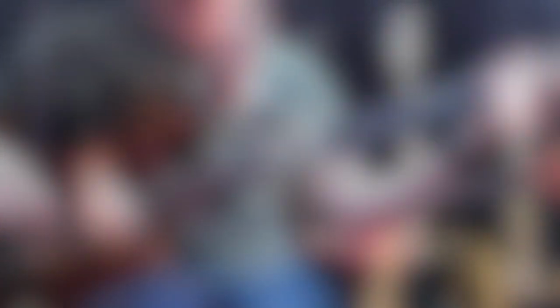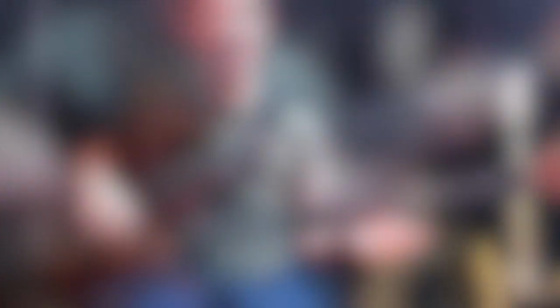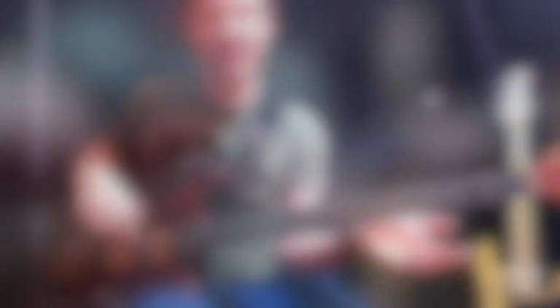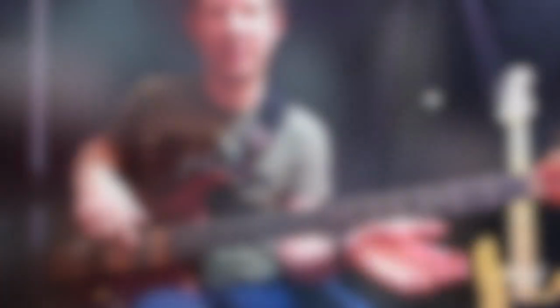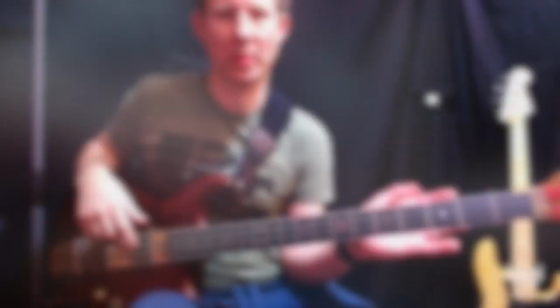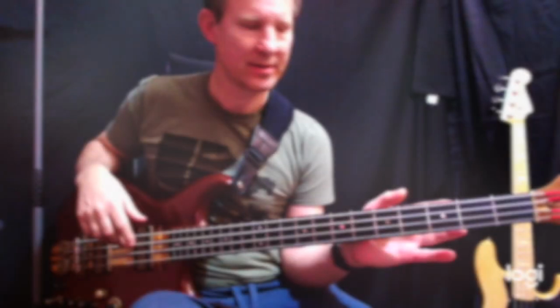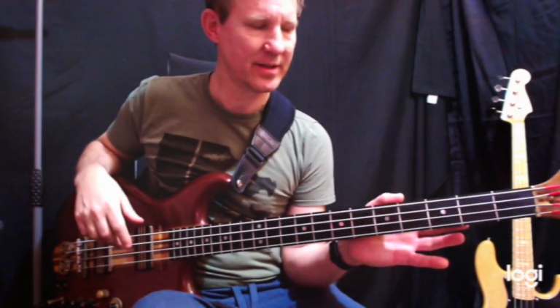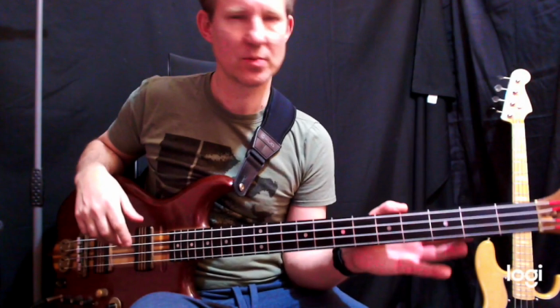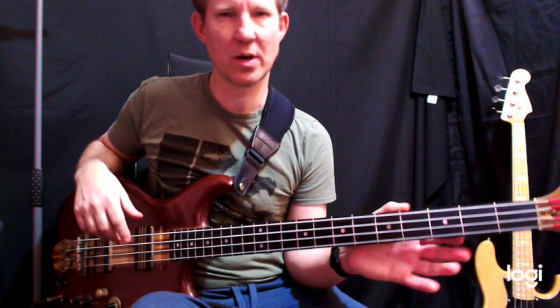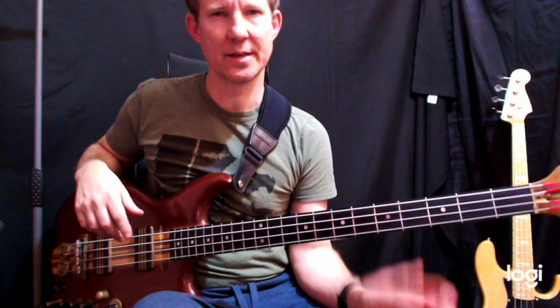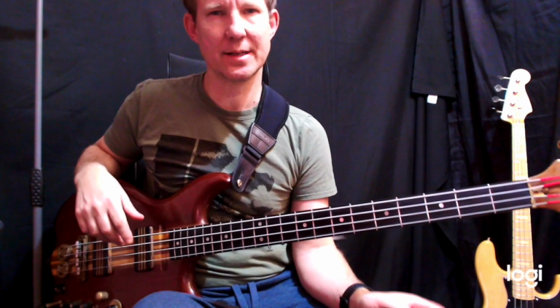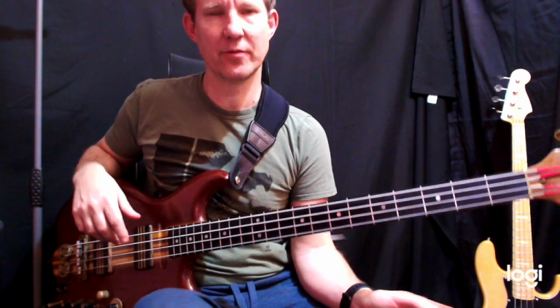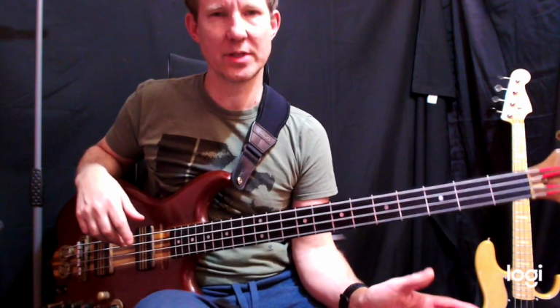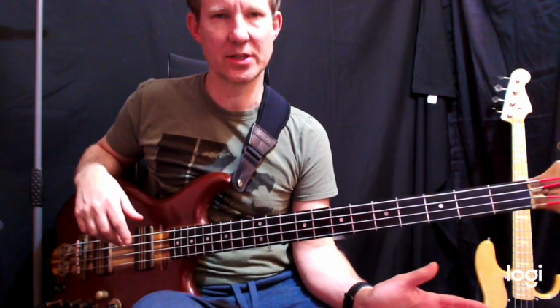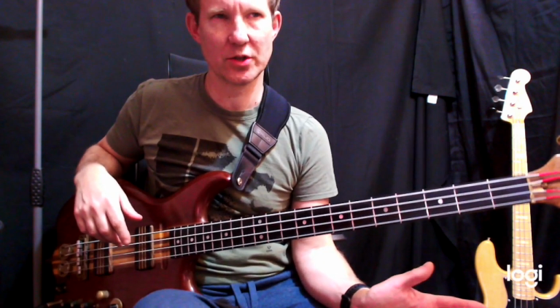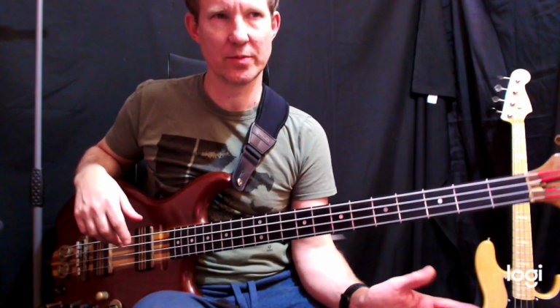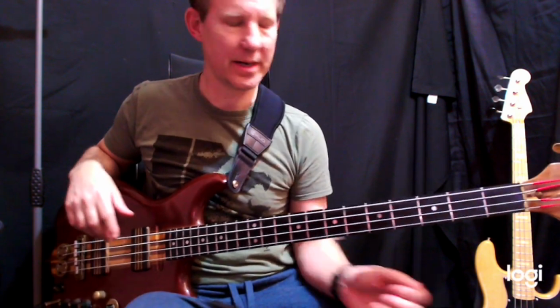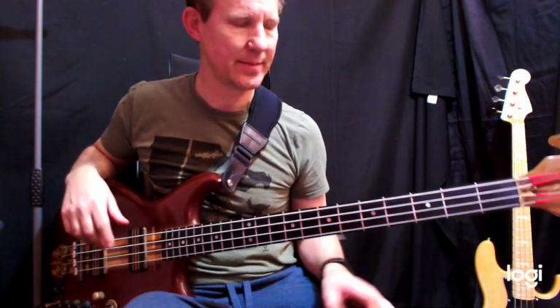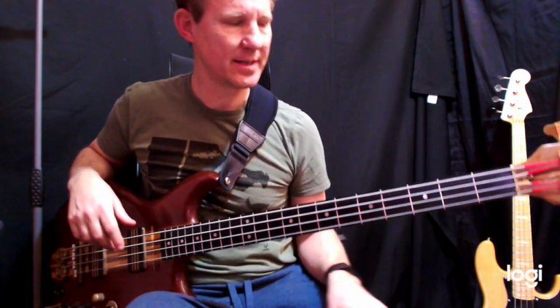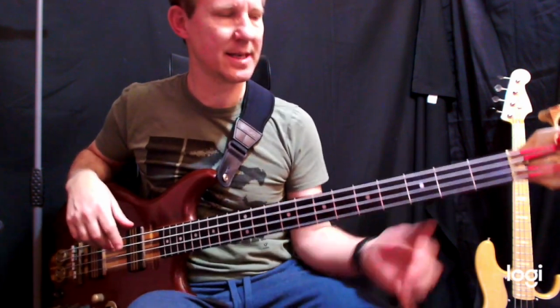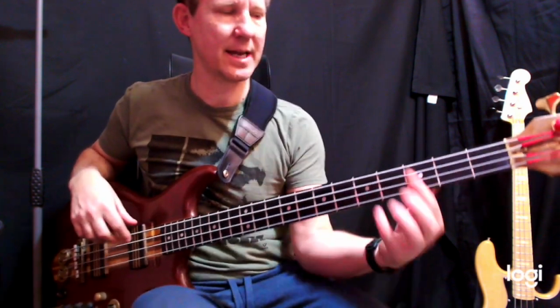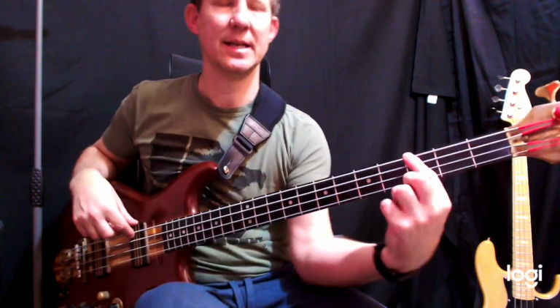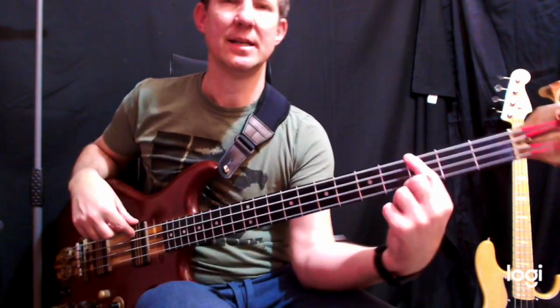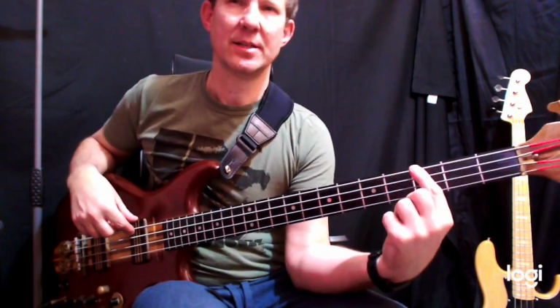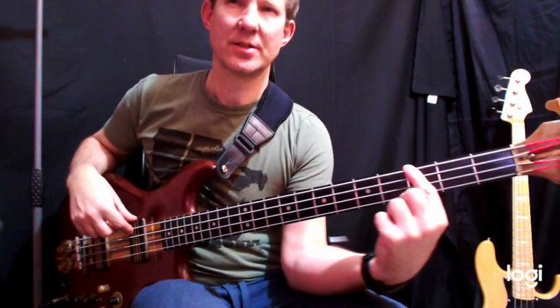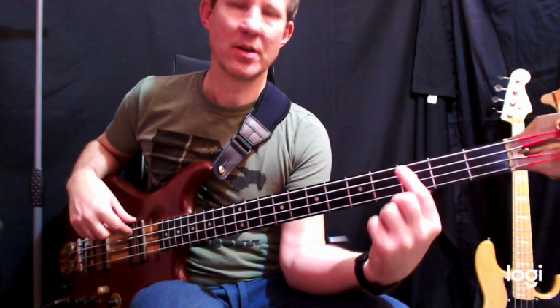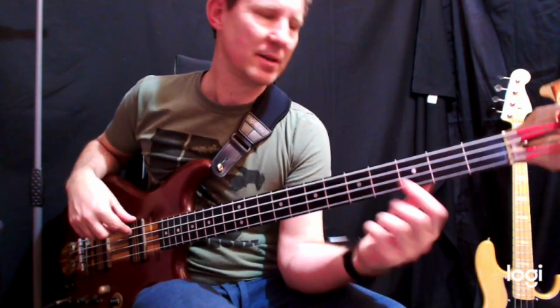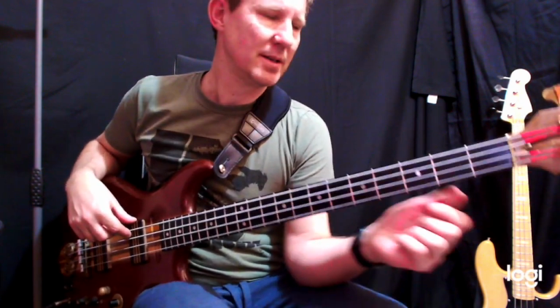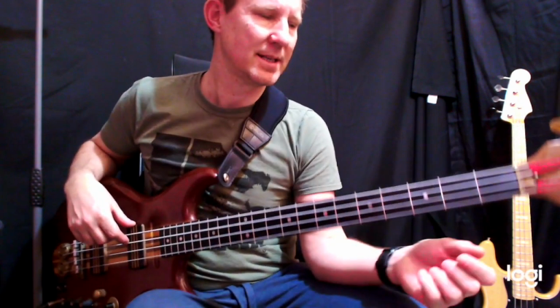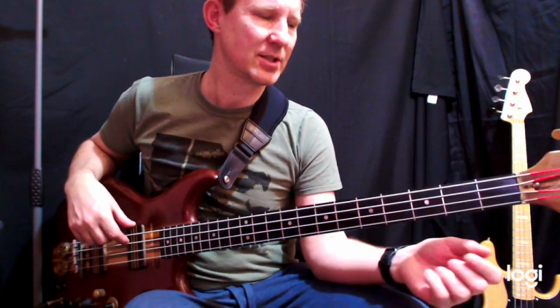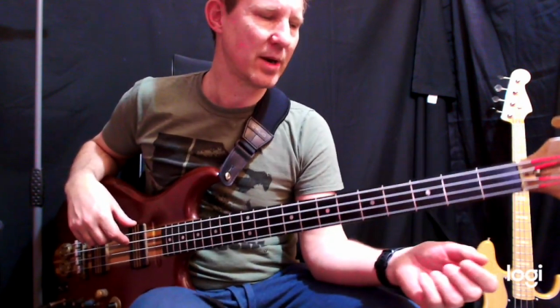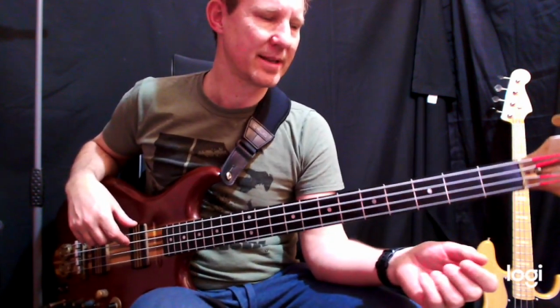I've had a request for this one — Level 42, 'My Independence Day.' So let's just break this down.